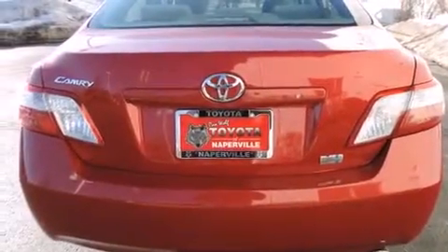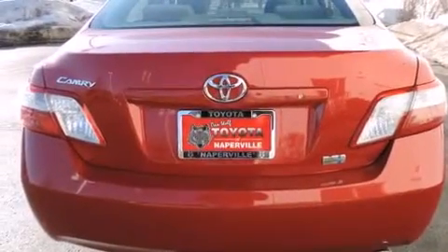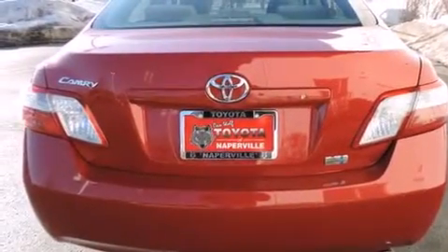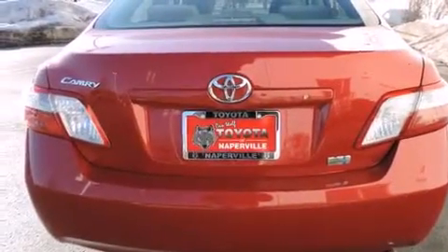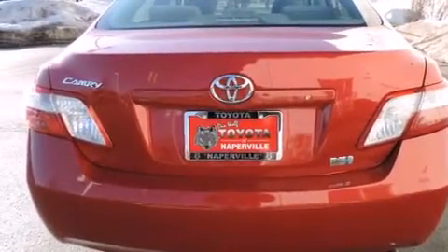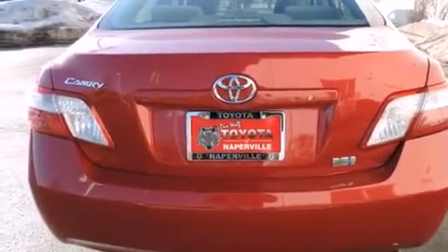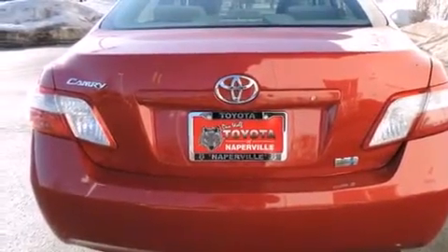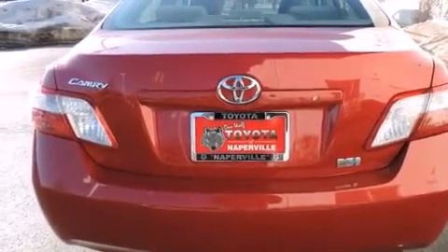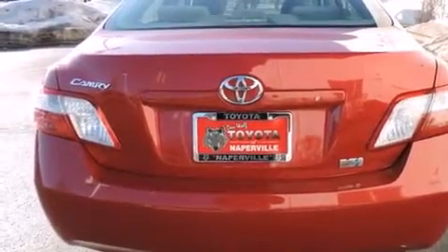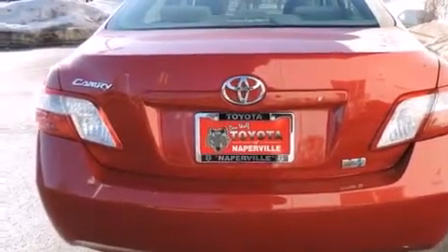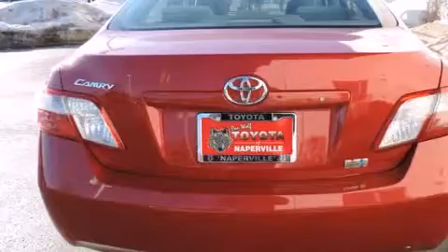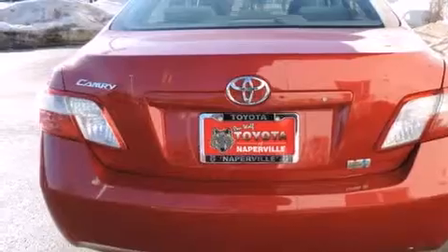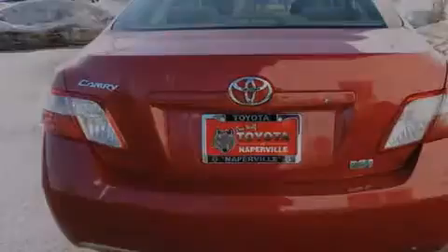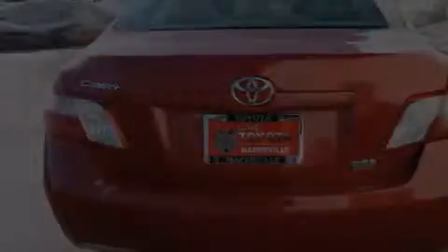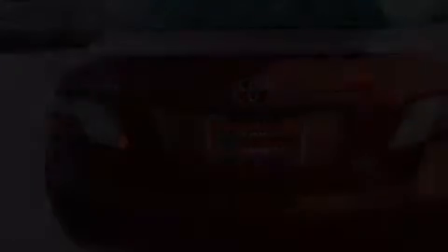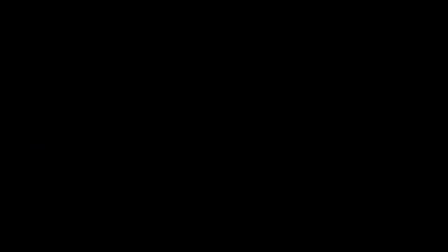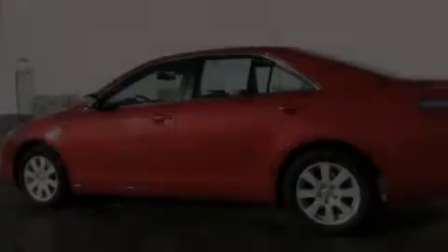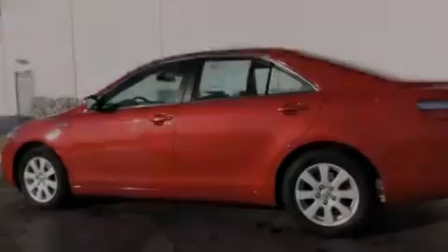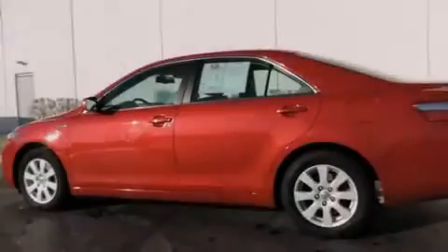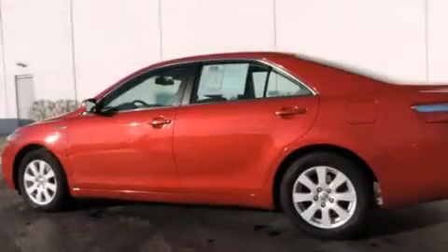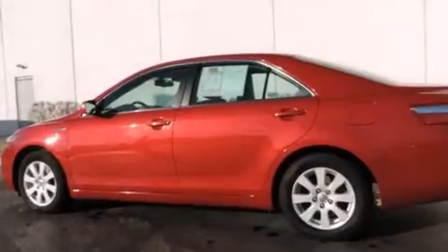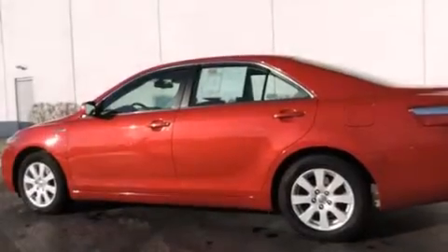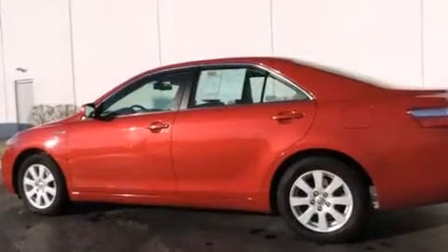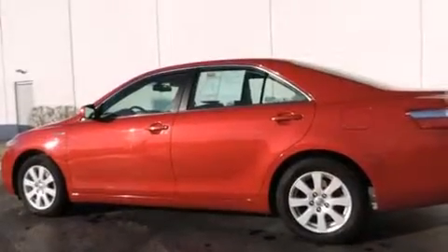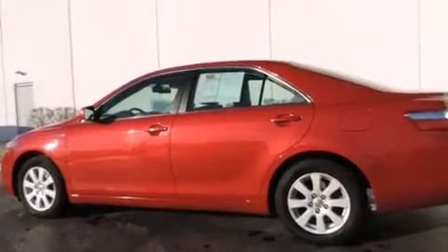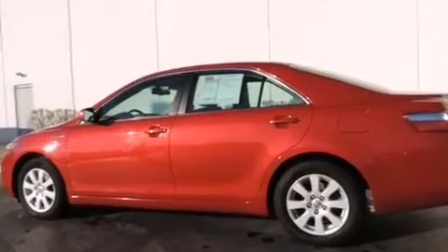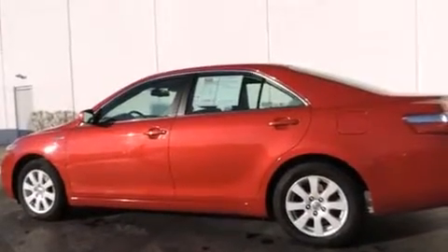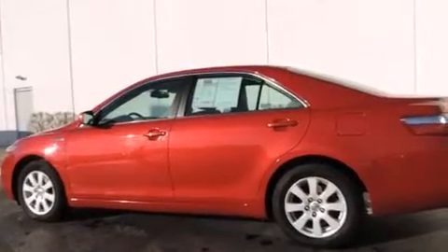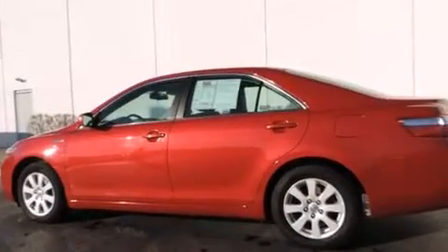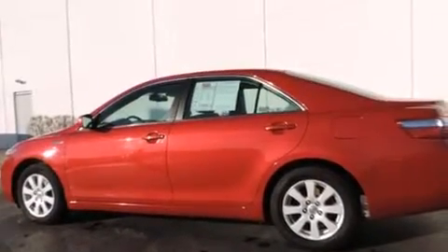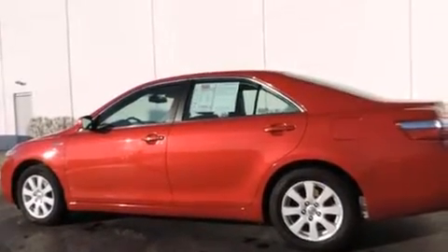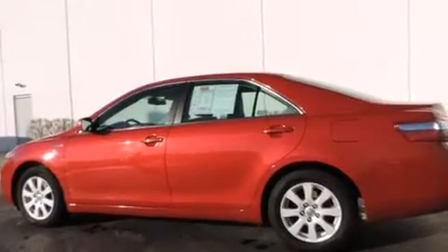A split folding rear seat, a rear window defroster, a CD player, keyless entry, and a power driver's seat.